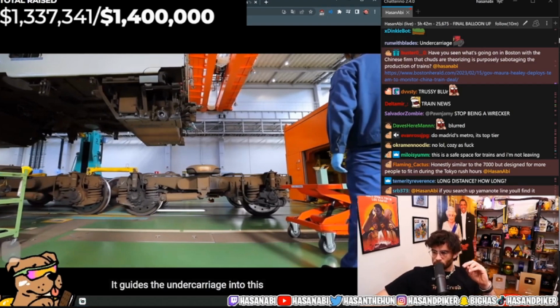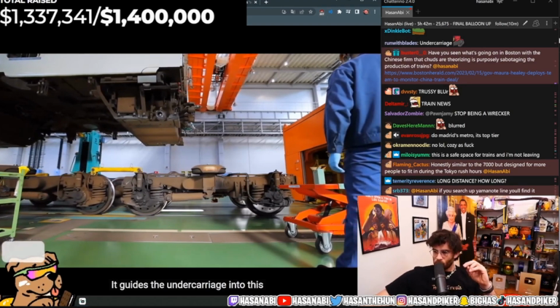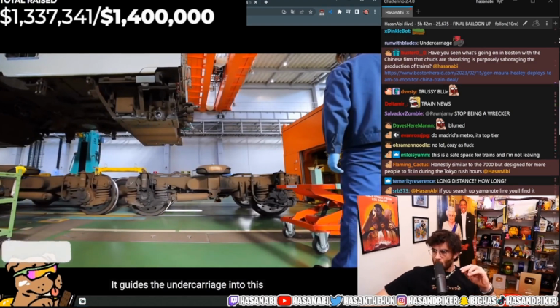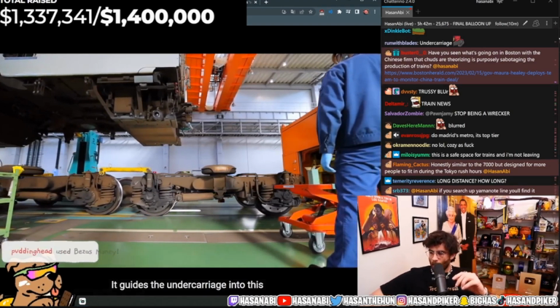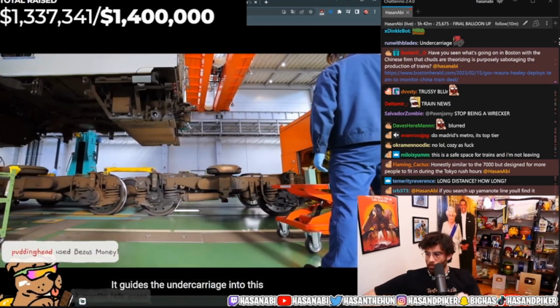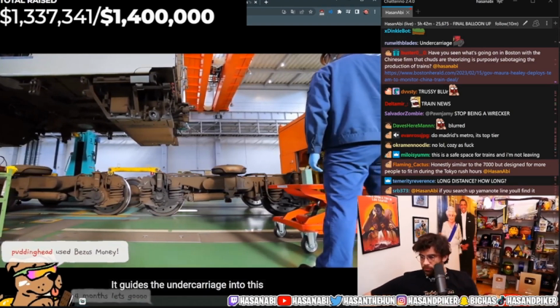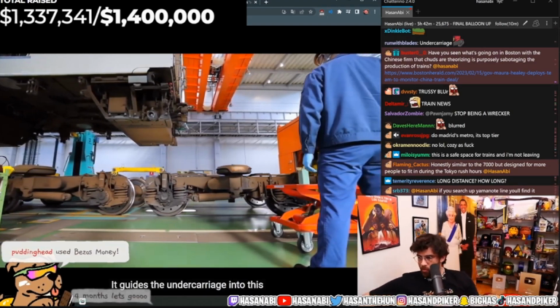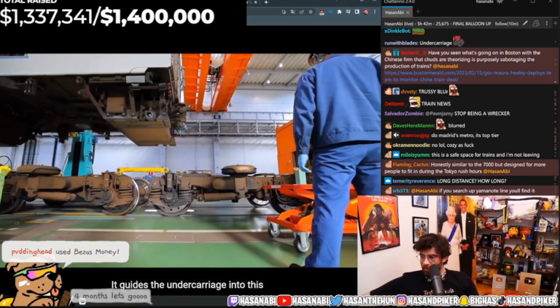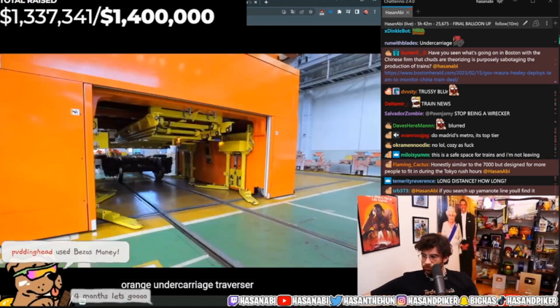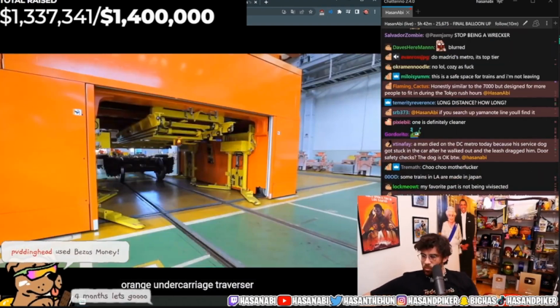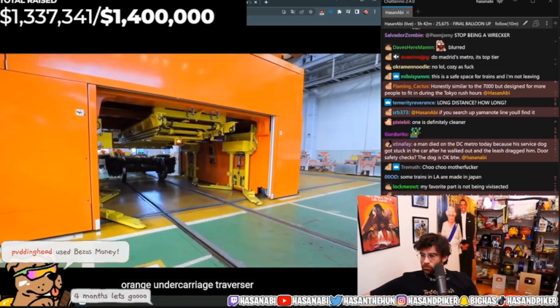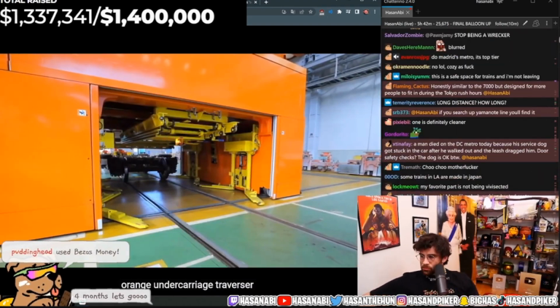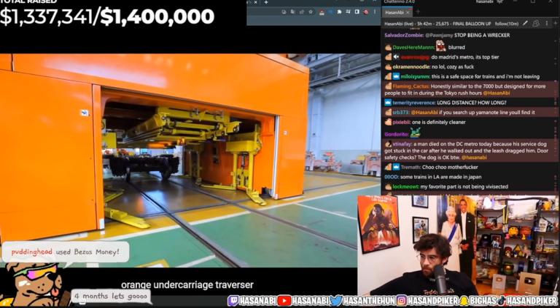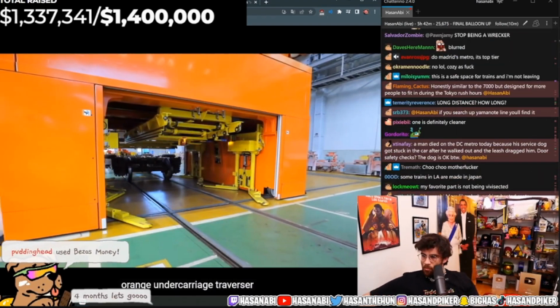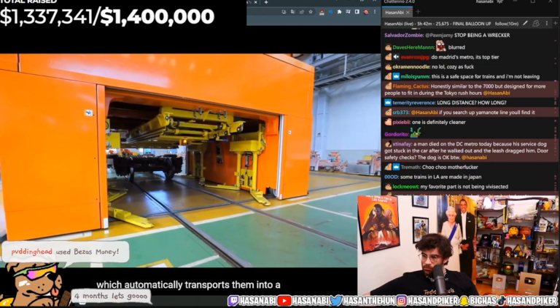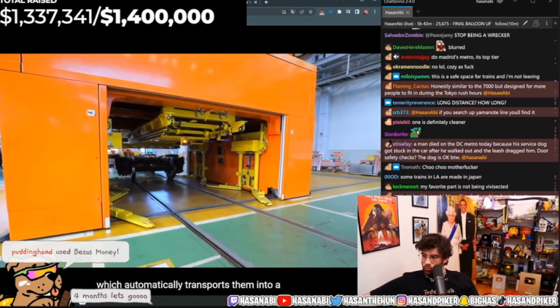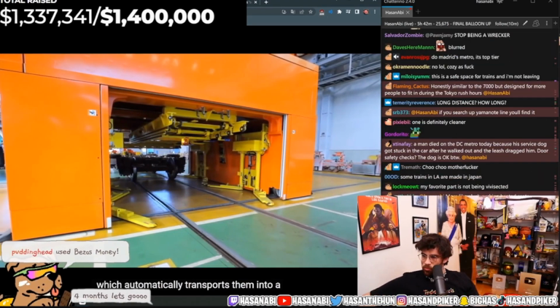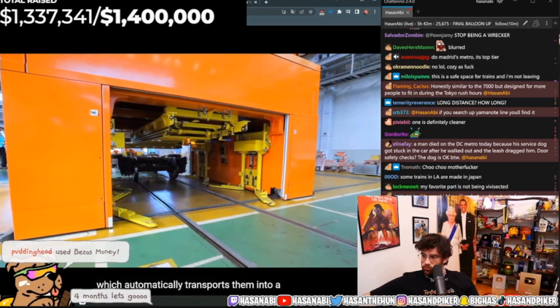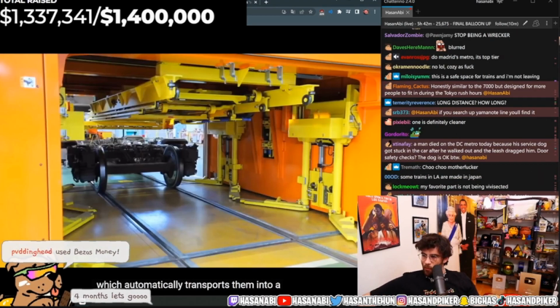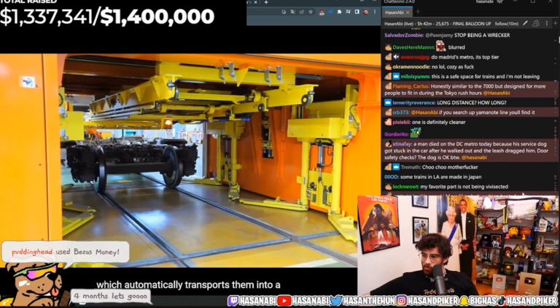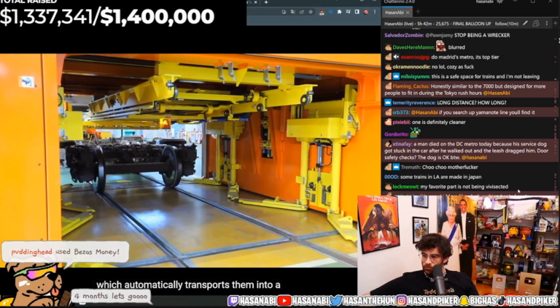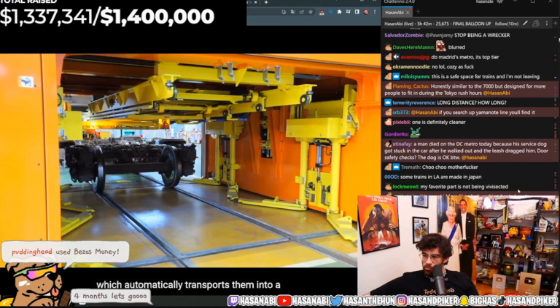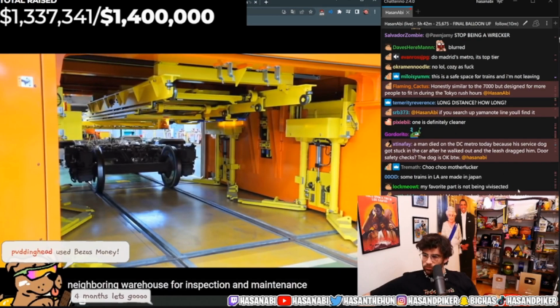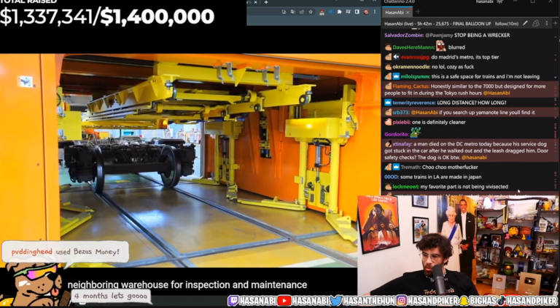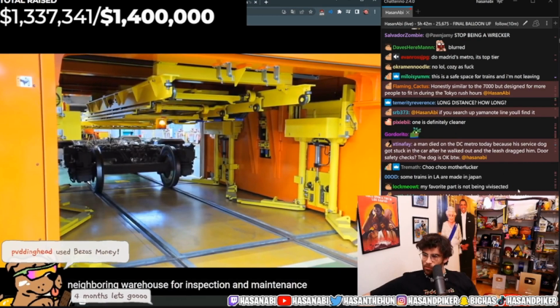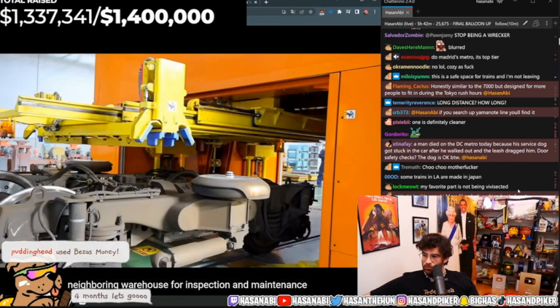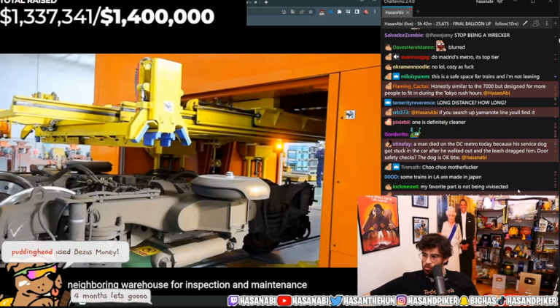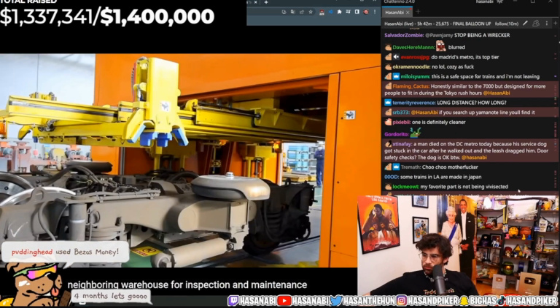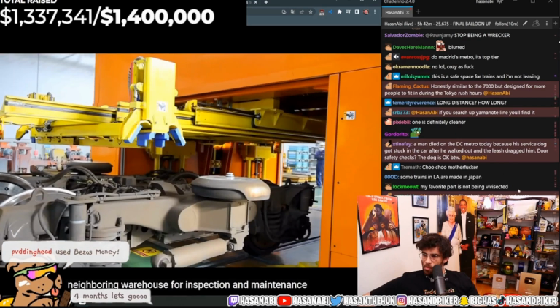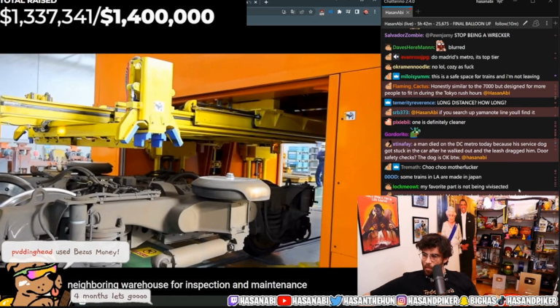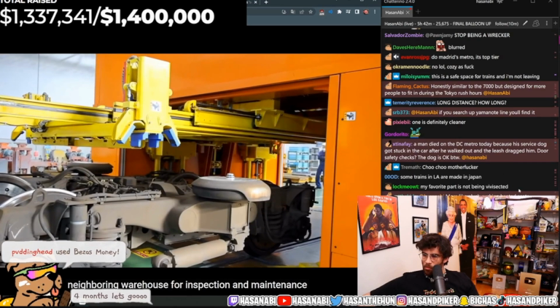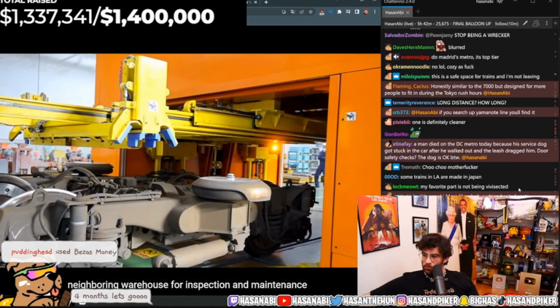The train puller guides the undercarriage into the orange undercarriage traverser, which automatically transports it into a neighboring warehouse for inspection and maintenance.